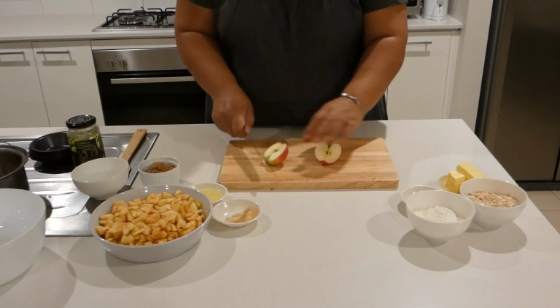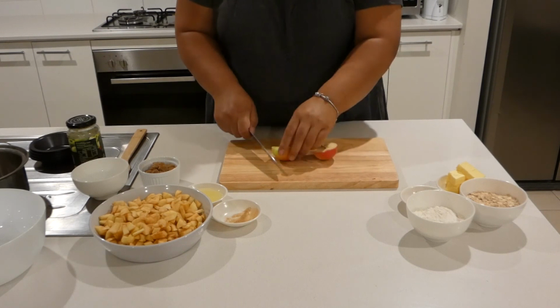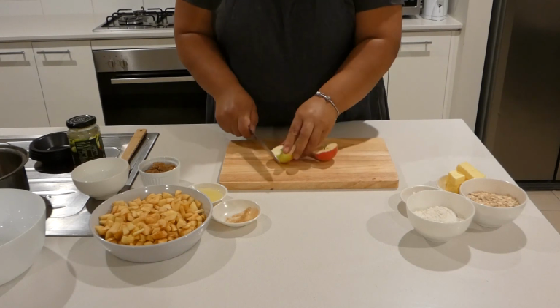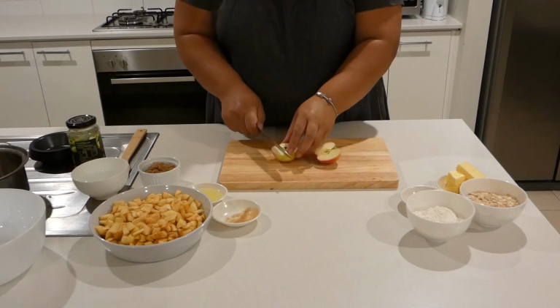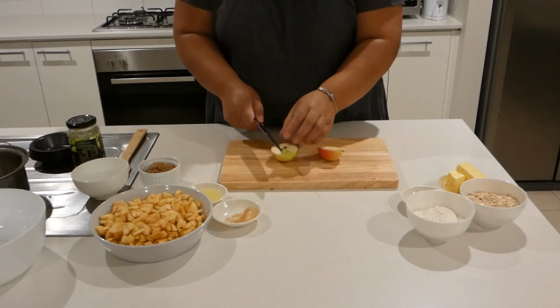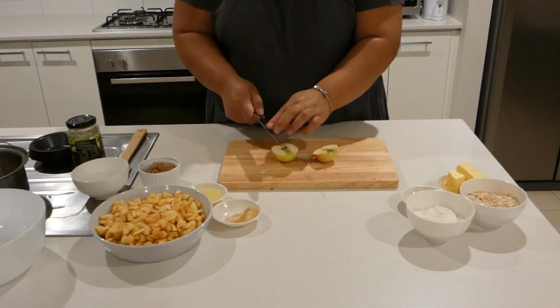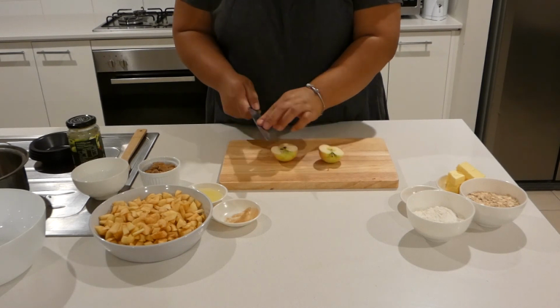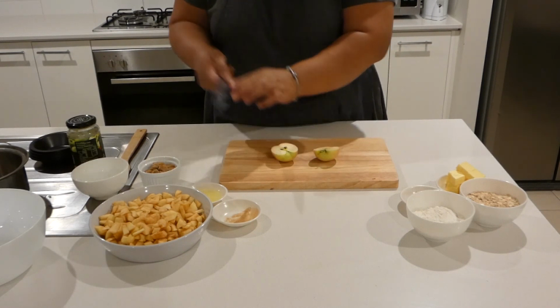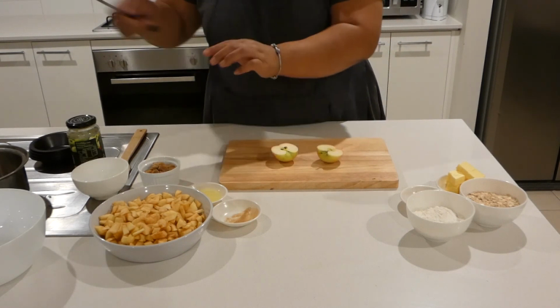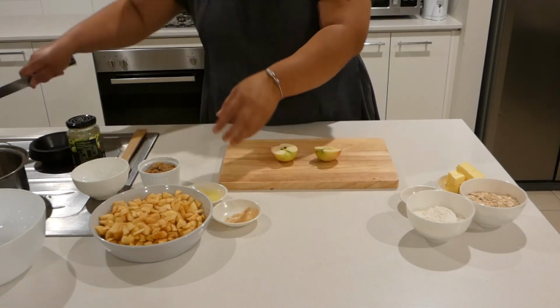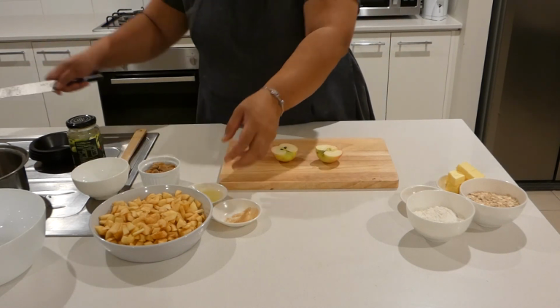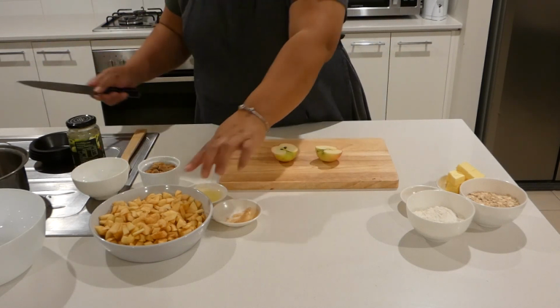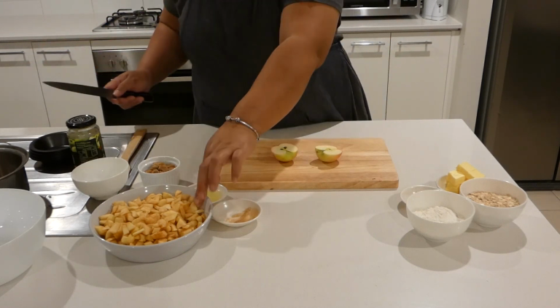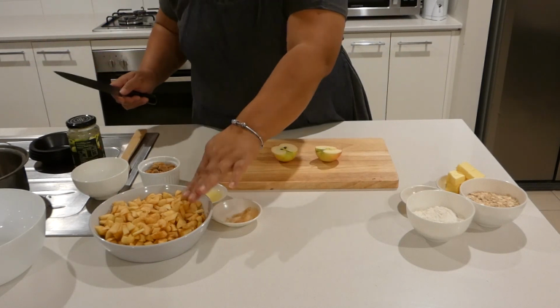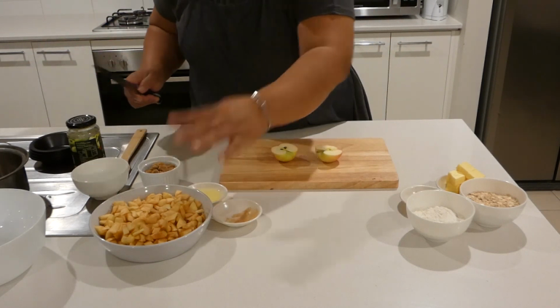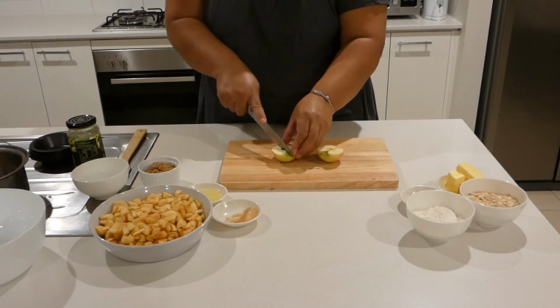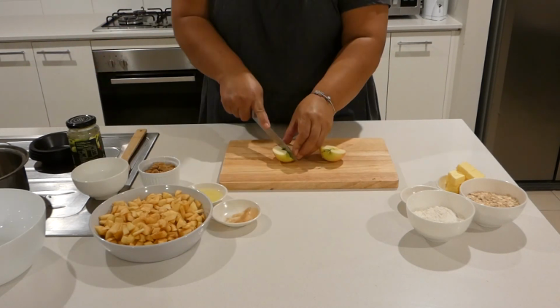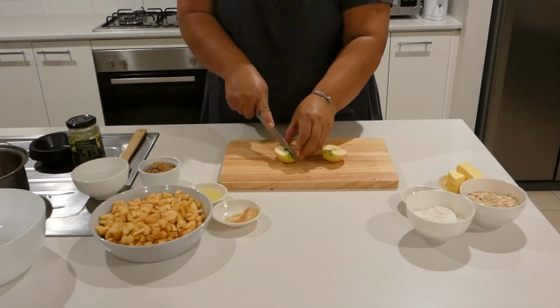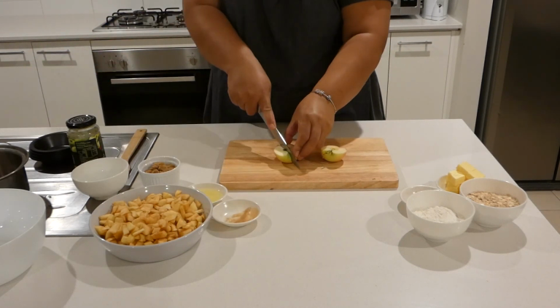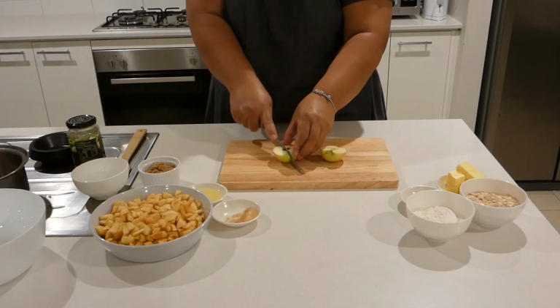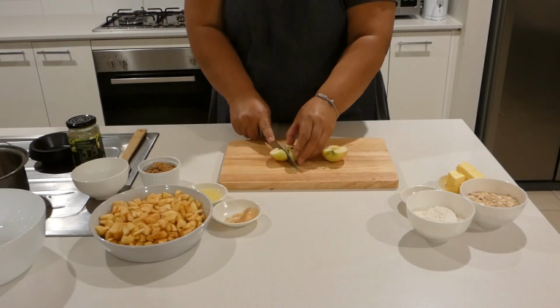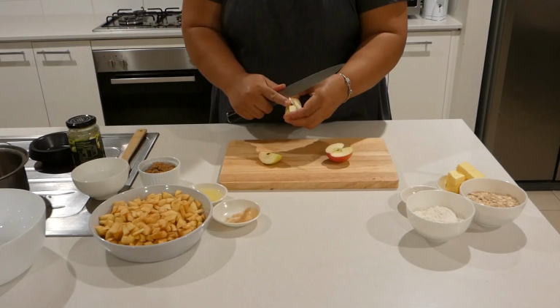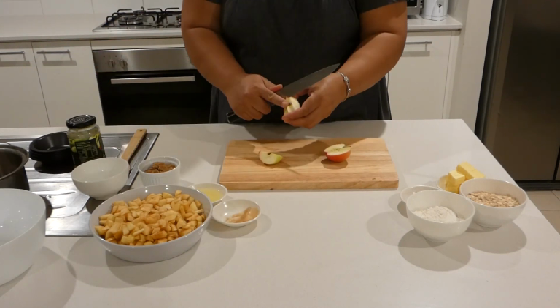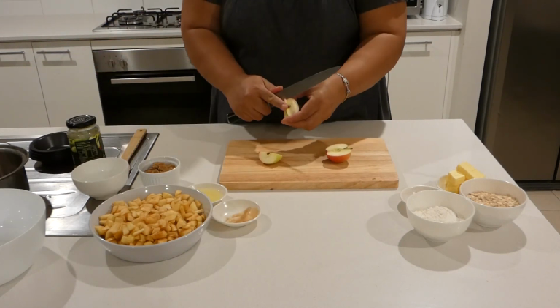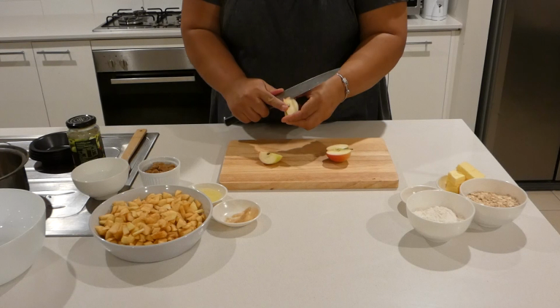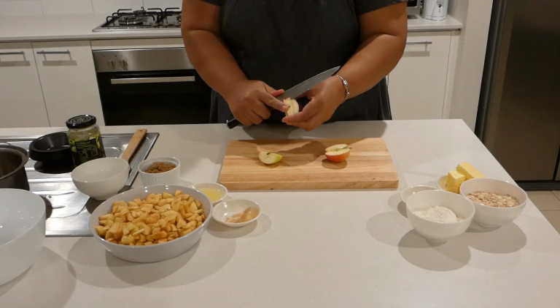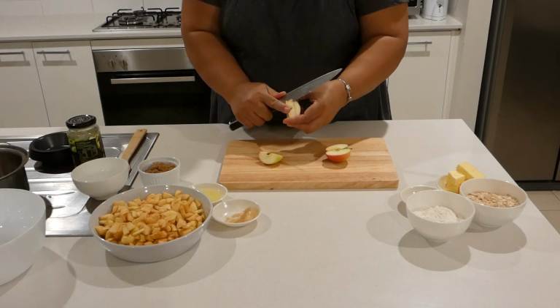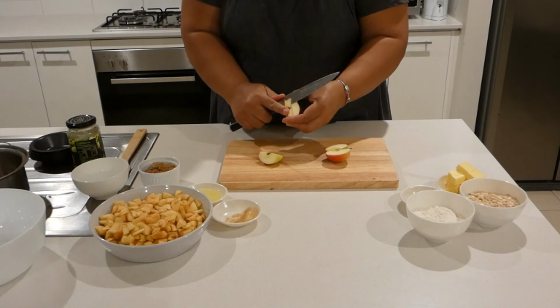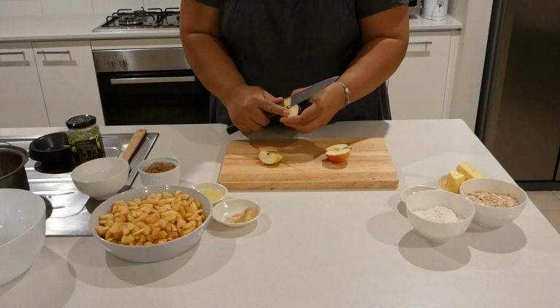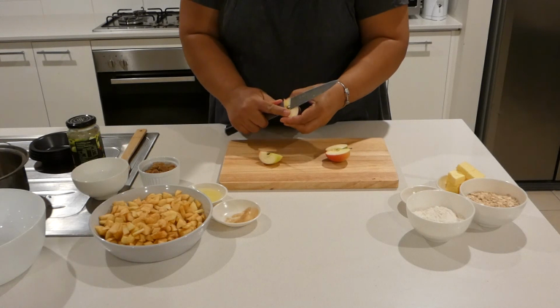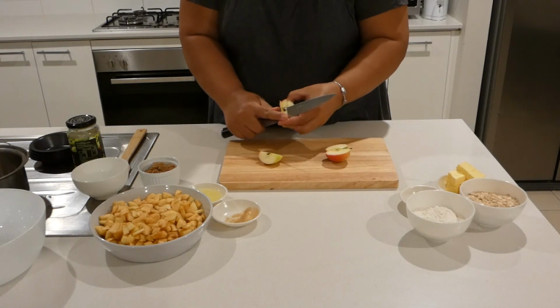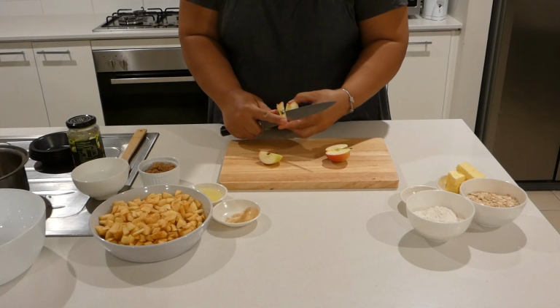Start with cutting apples. I have cut some before, I just have to cut one more apple.